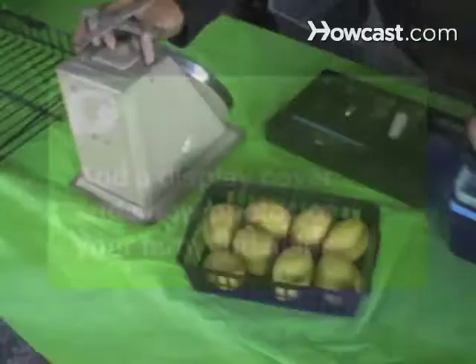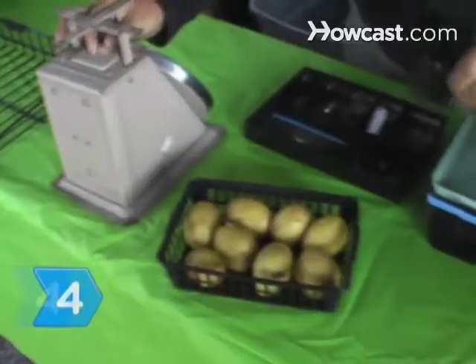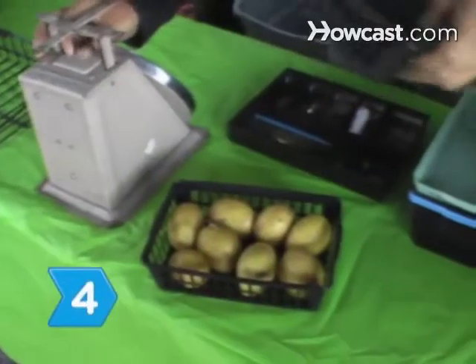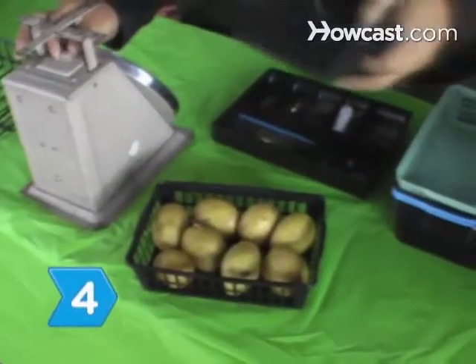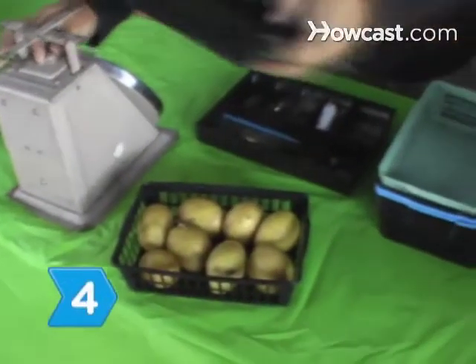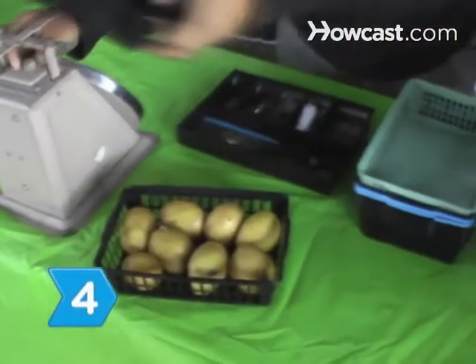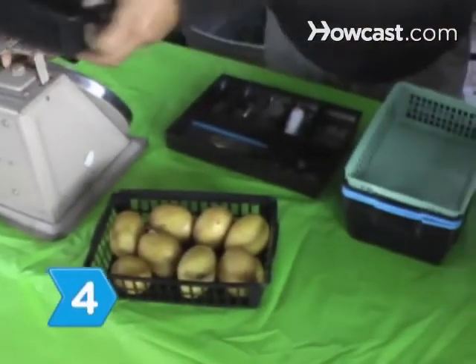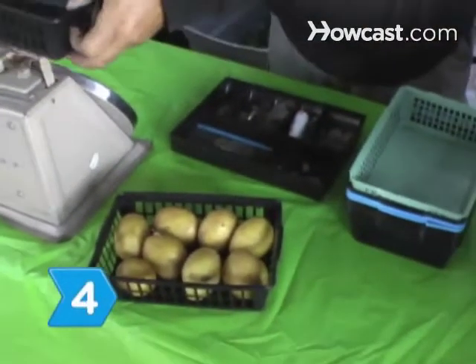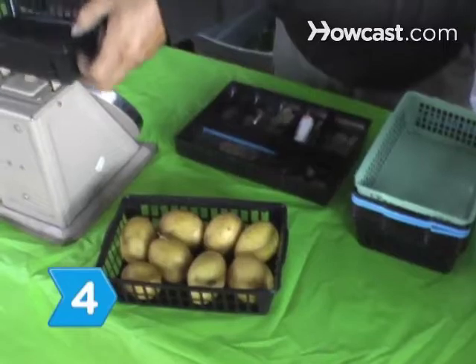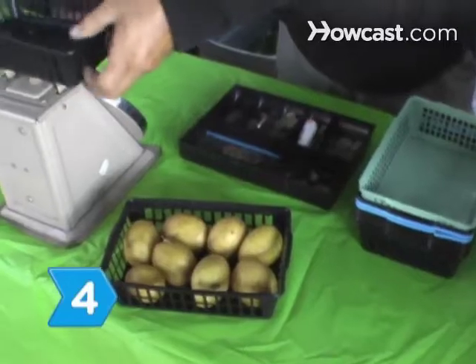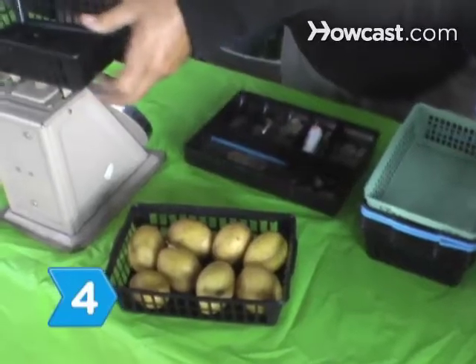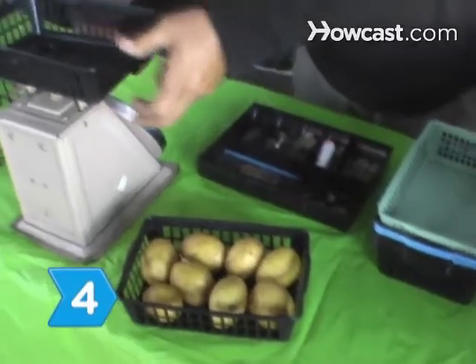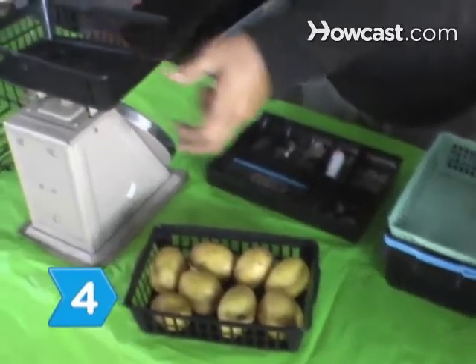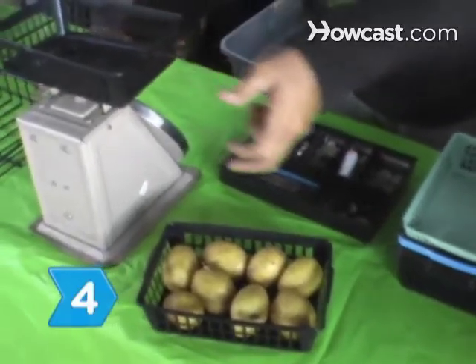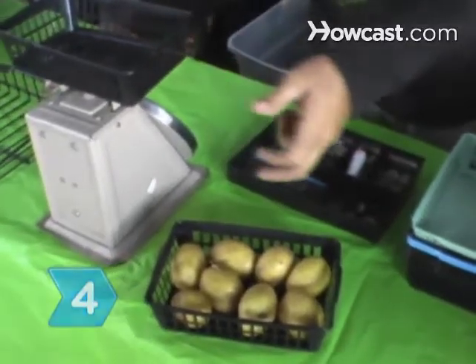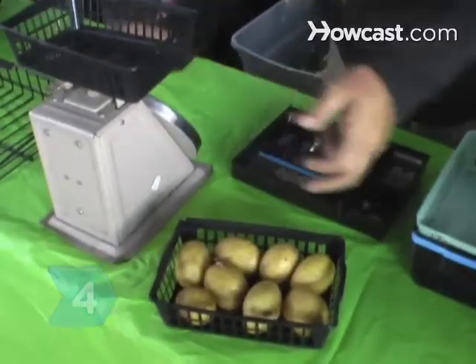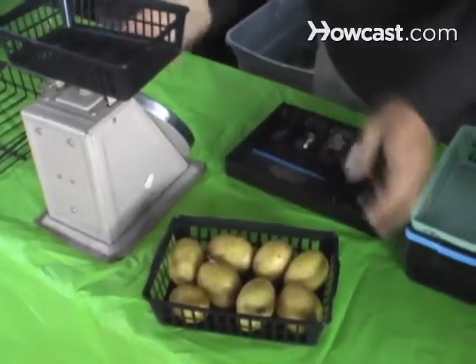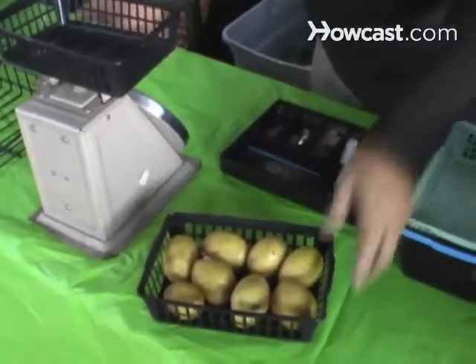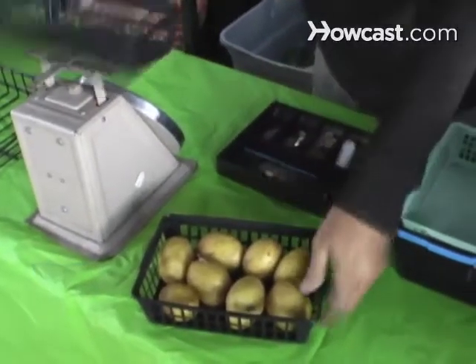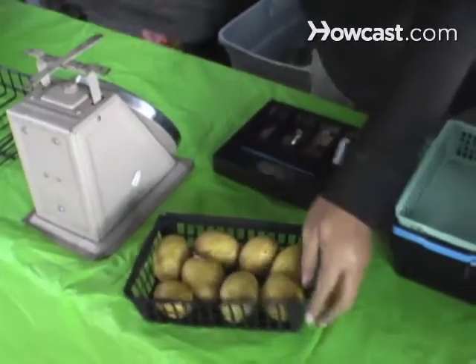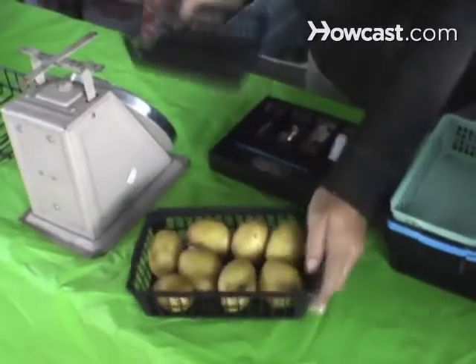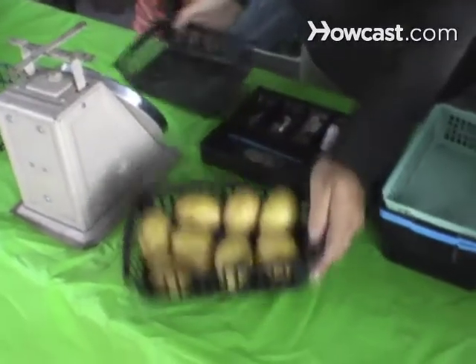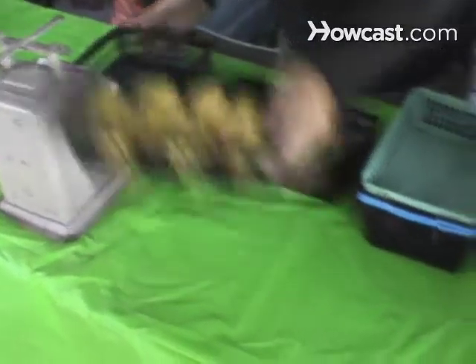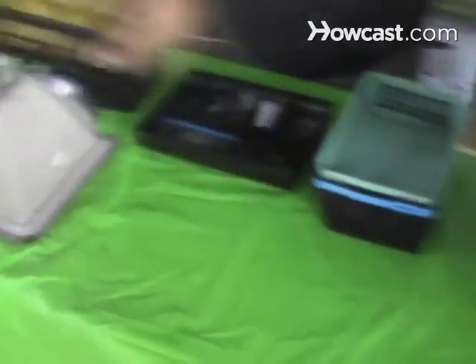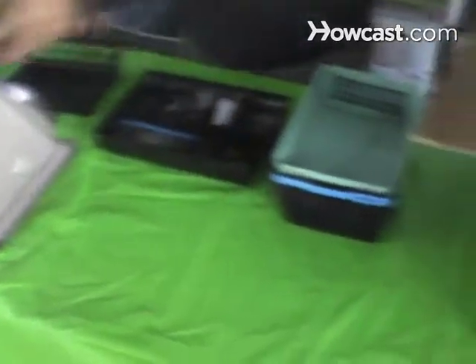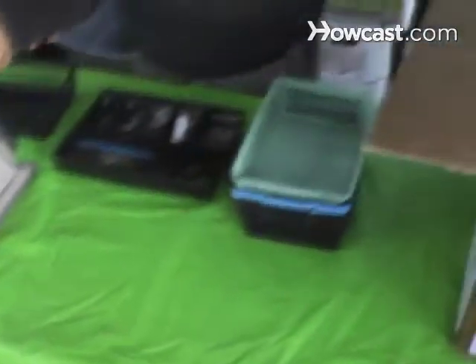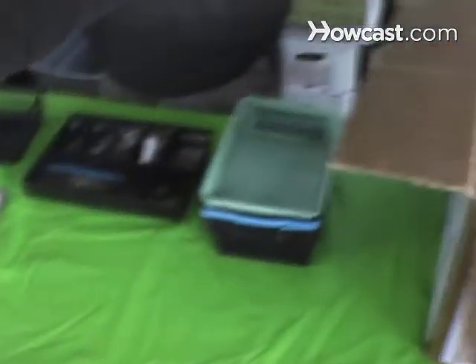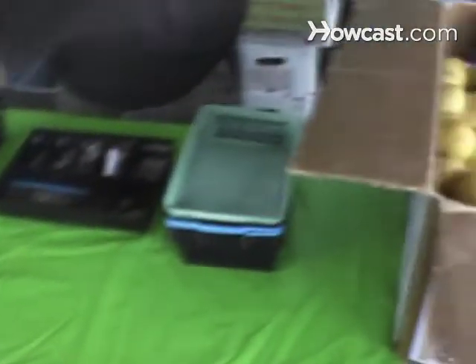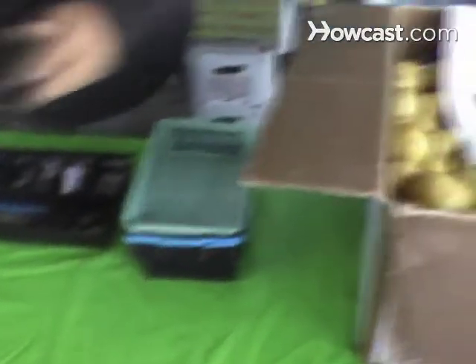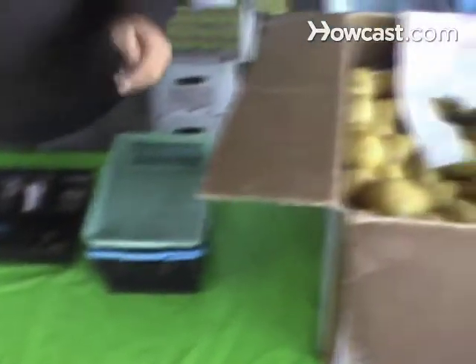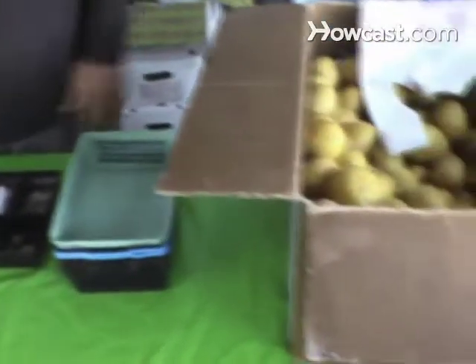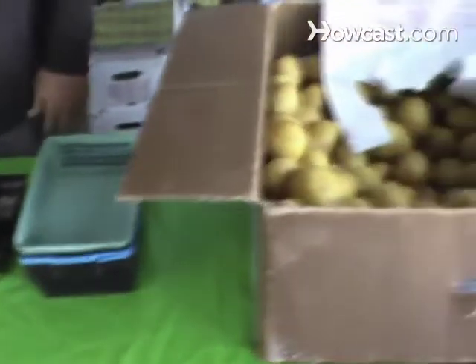Step 4. Bring cash, a cash box, and bags or boxes to the farmer's market to accommodate sales.